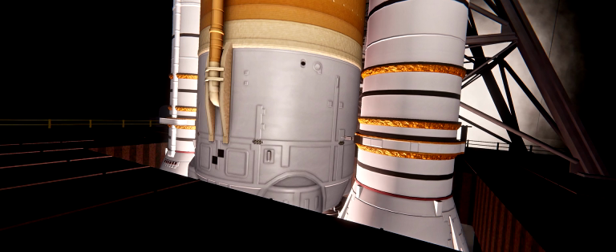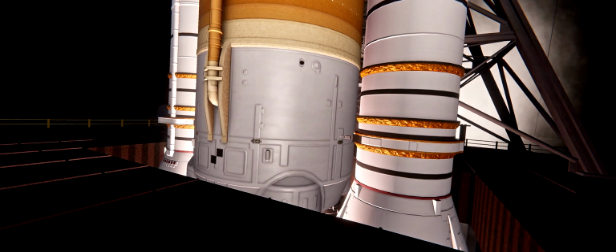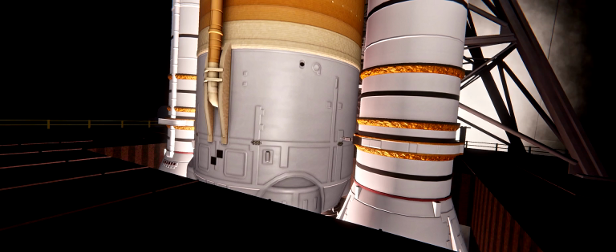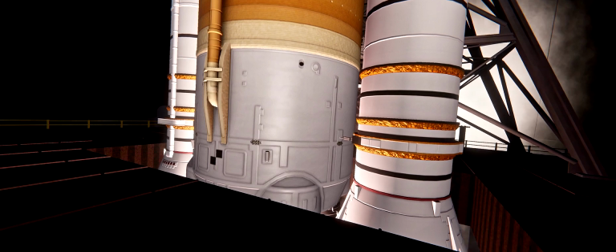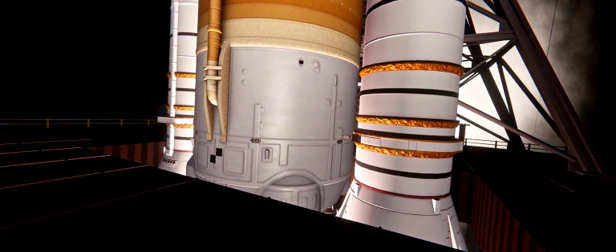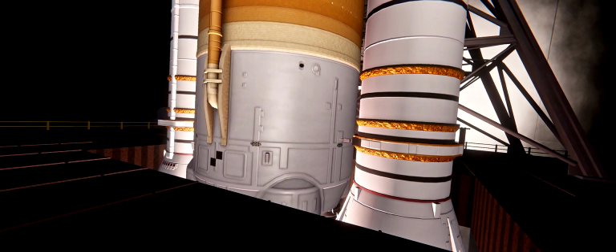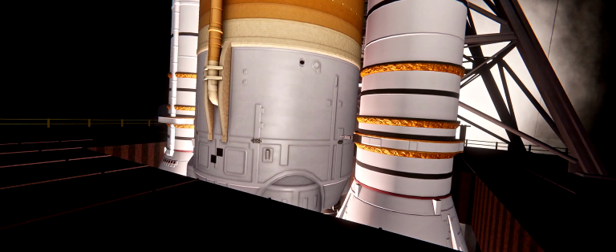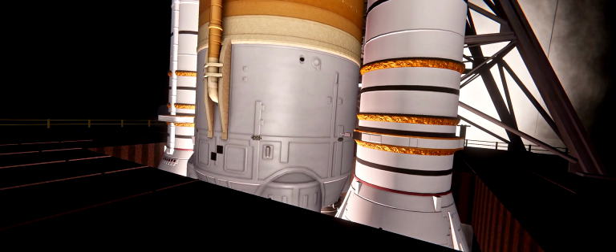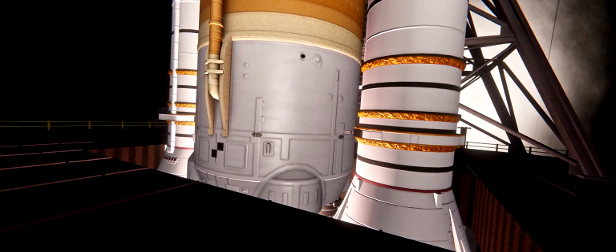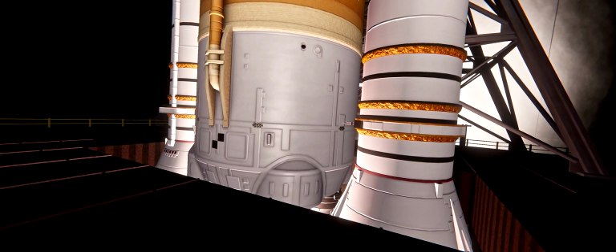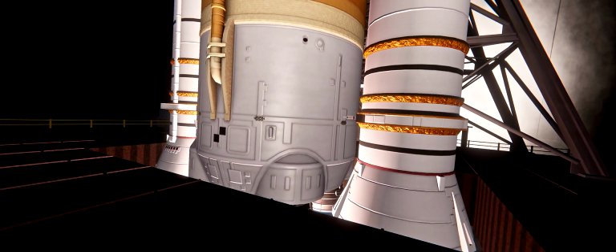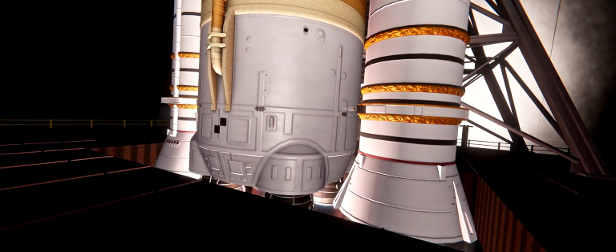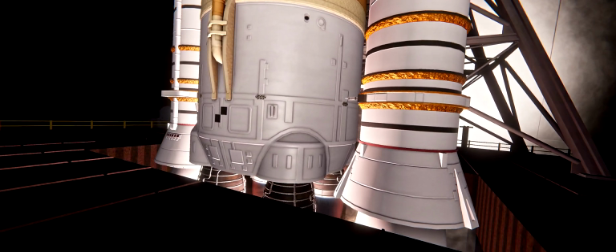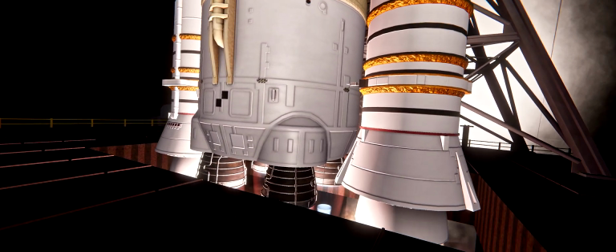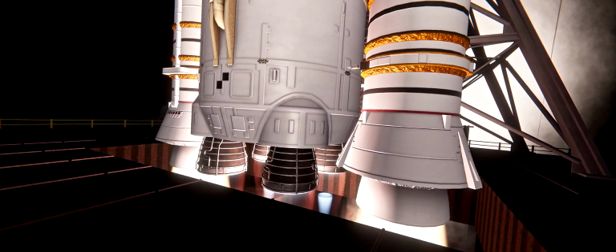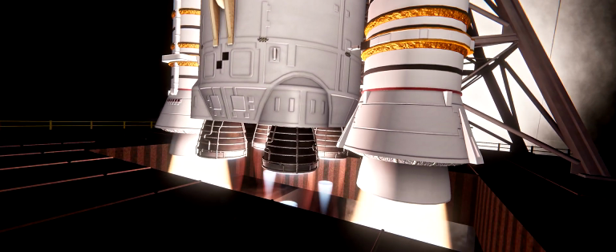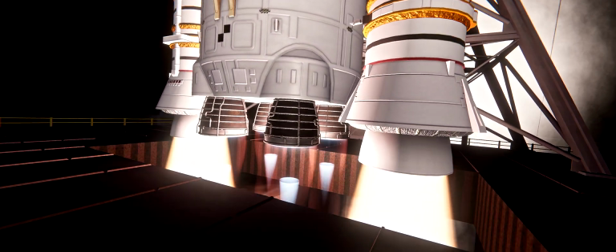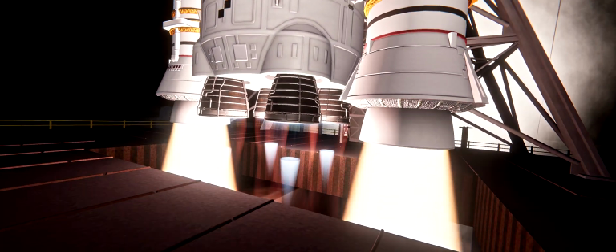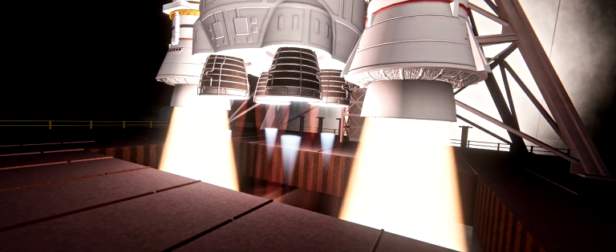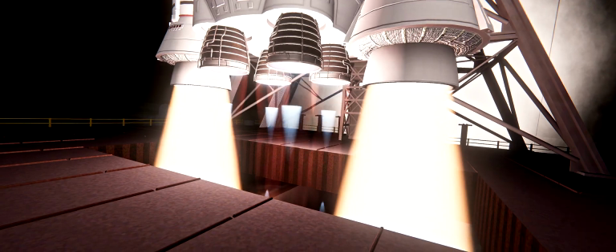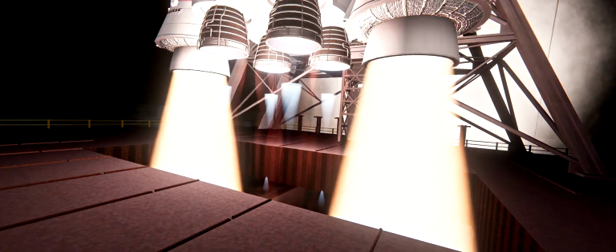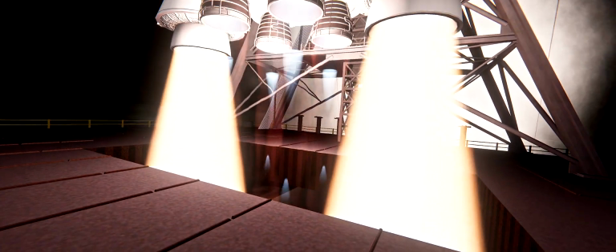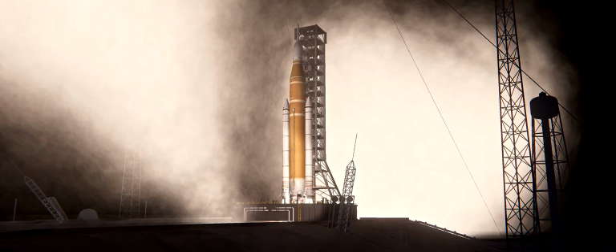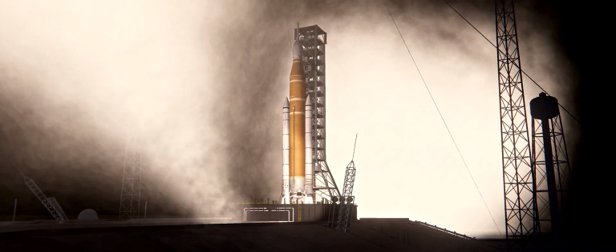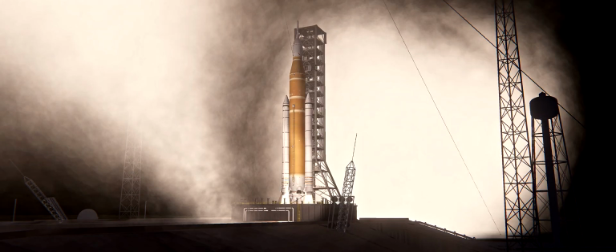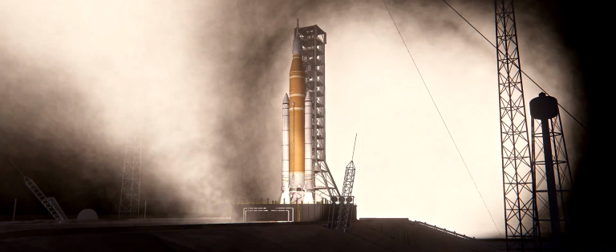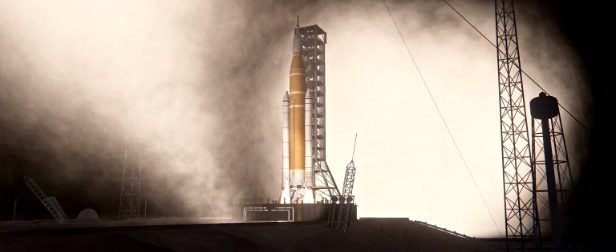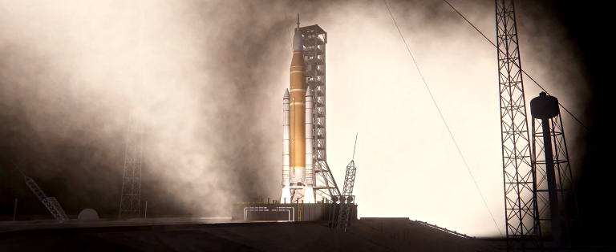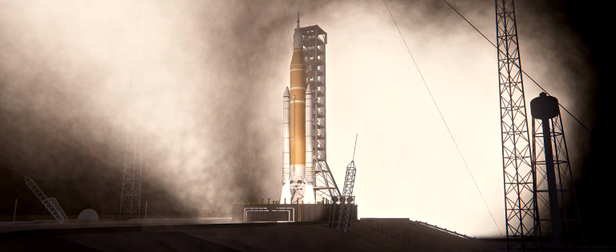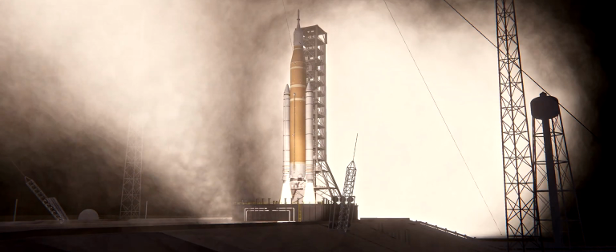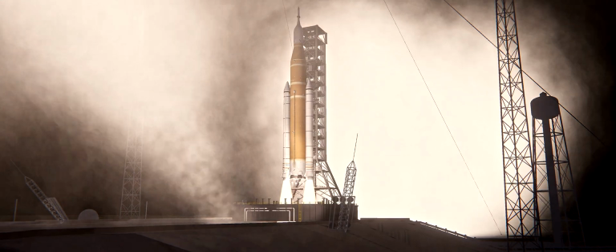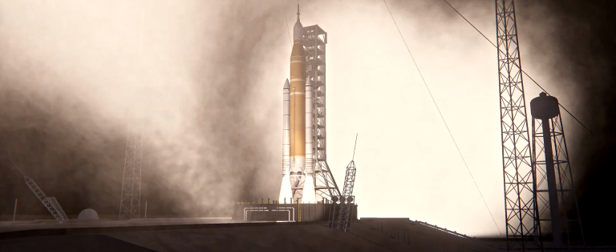And liftoff — the mark is one. We rise together, back to the moon and beyond.